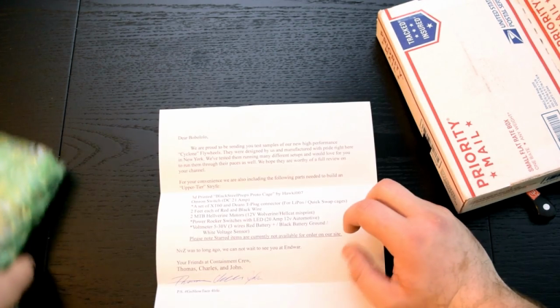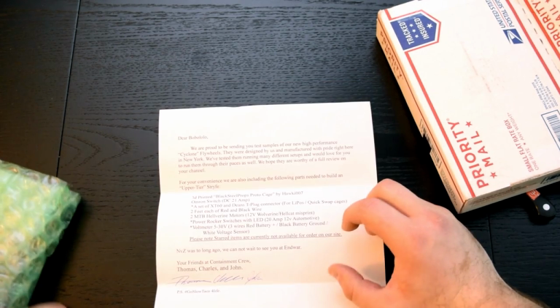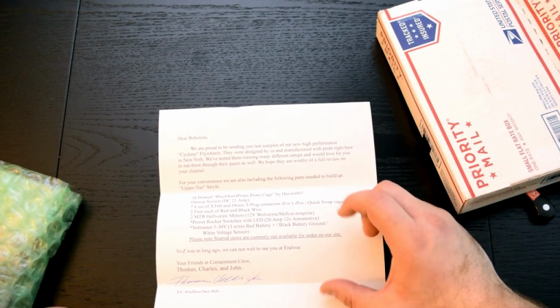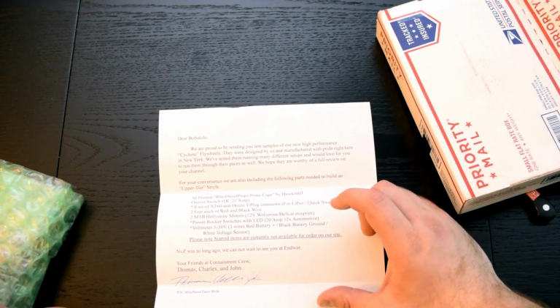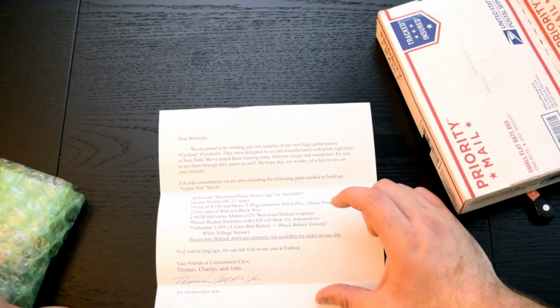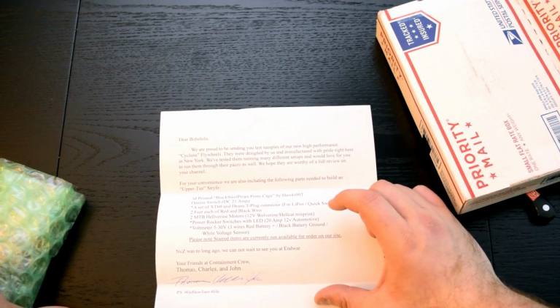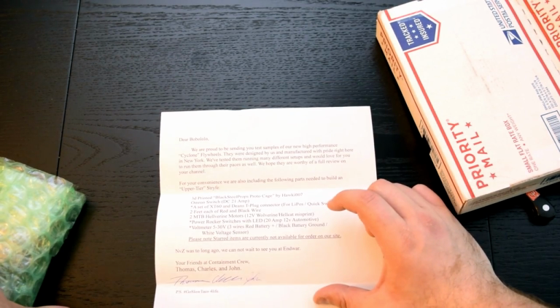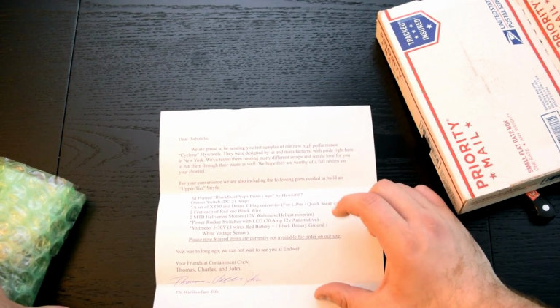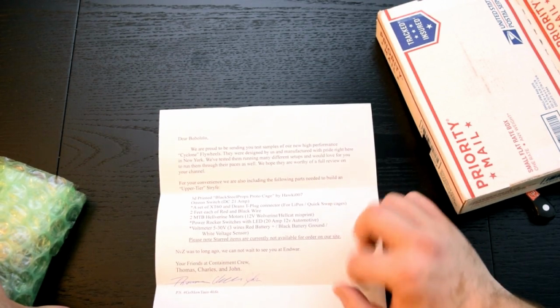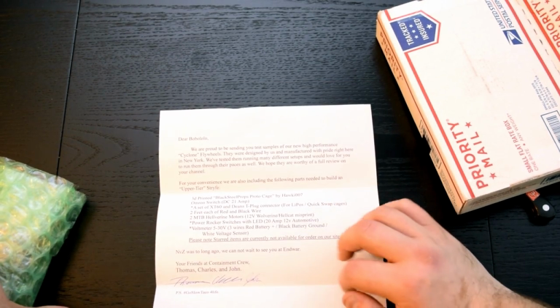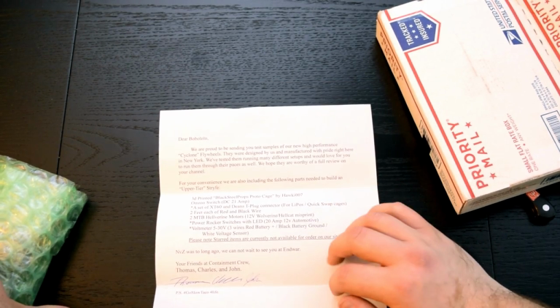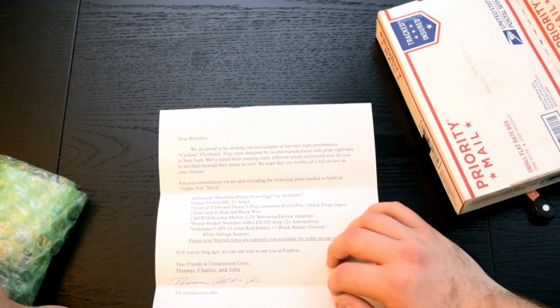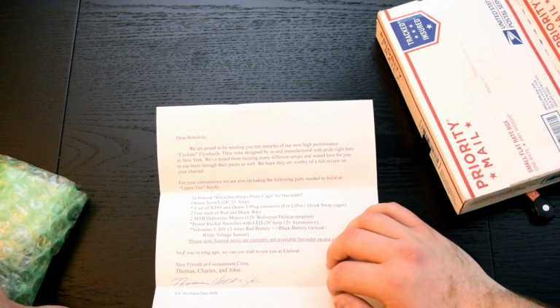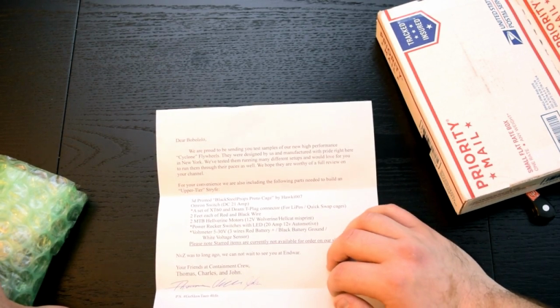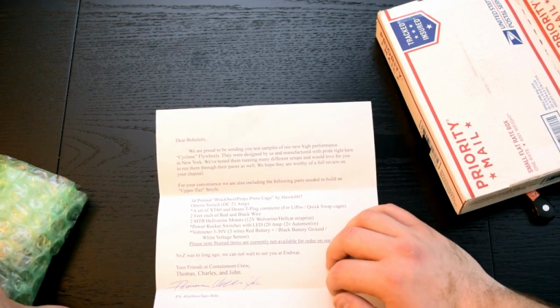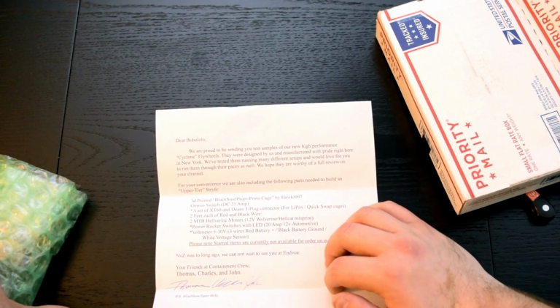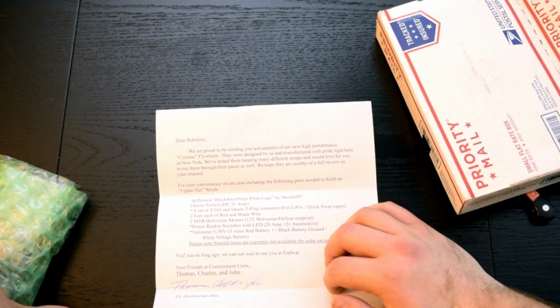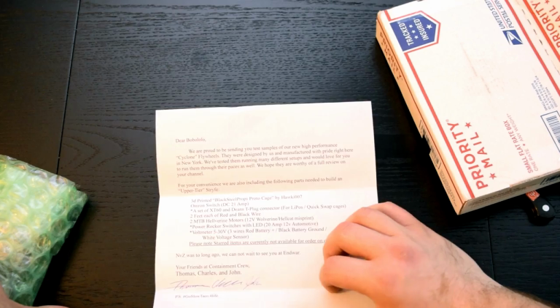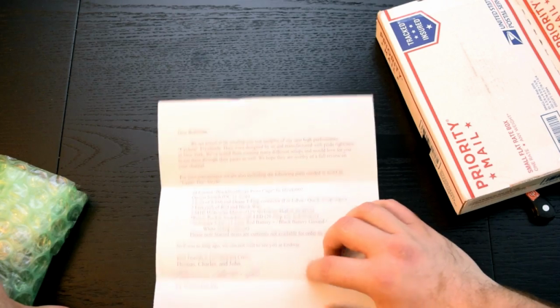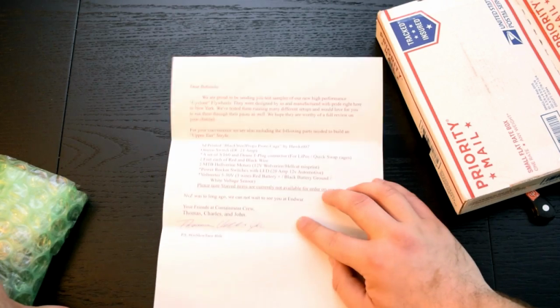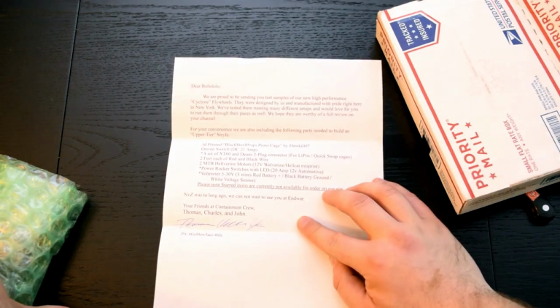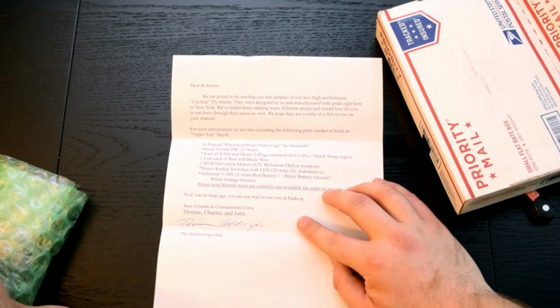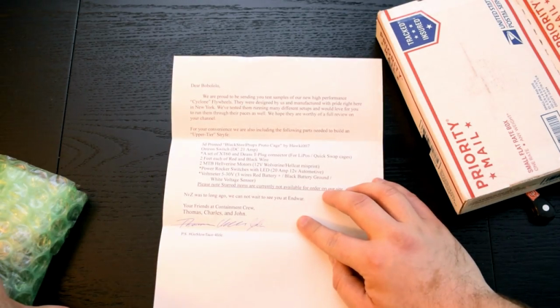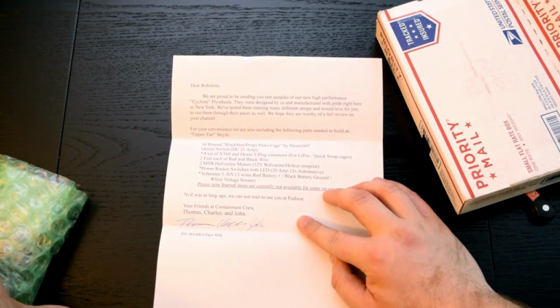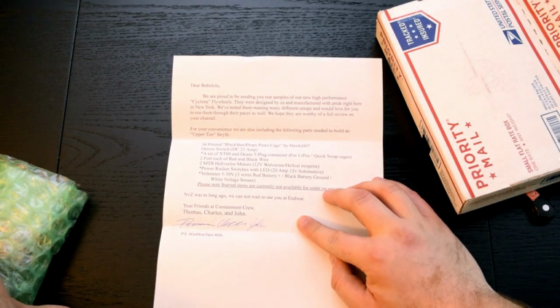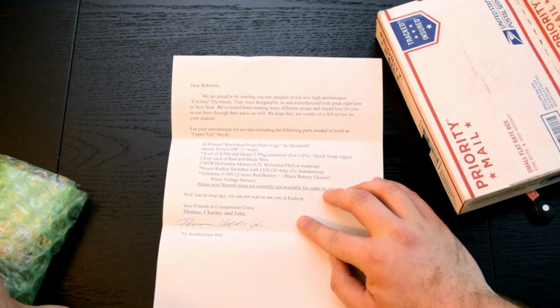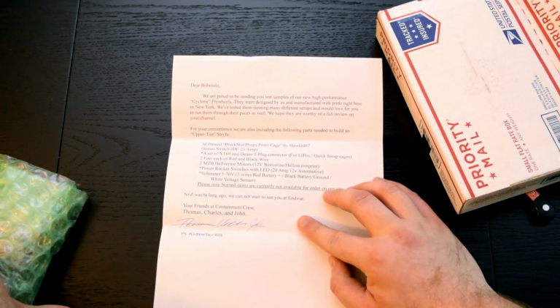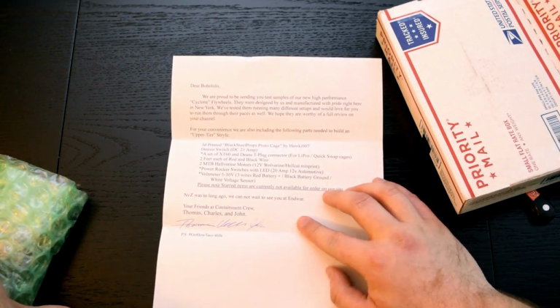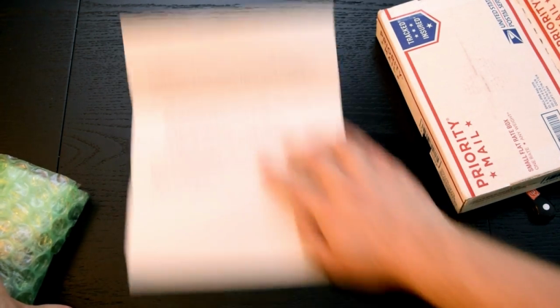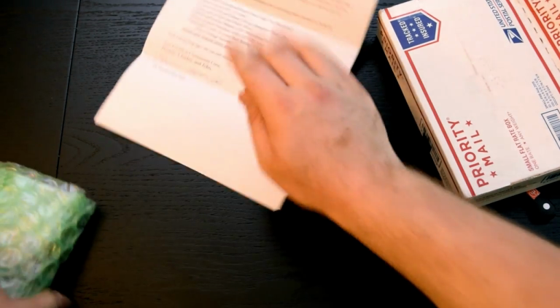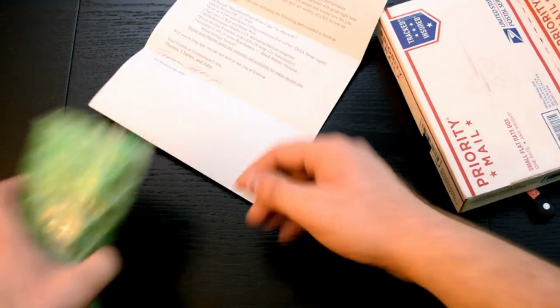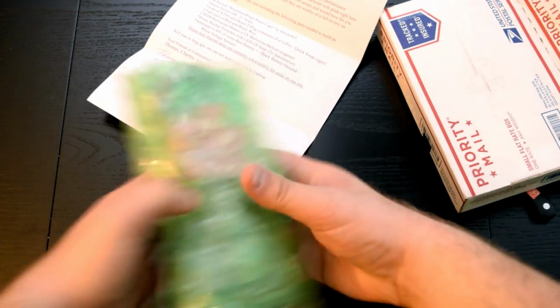The letter continues: 'NGZ was too long ago — we can't wait to see you at Indoor. P.S. Go Slow Taco for life.'